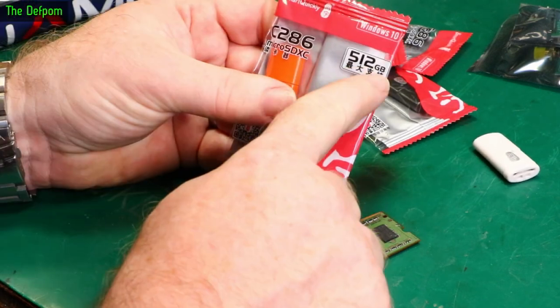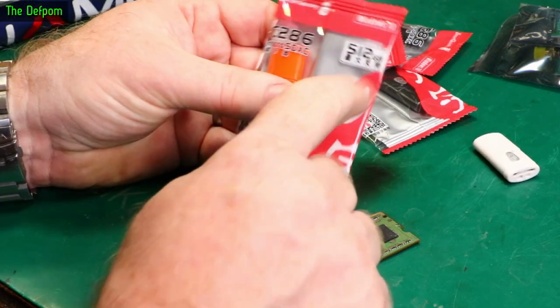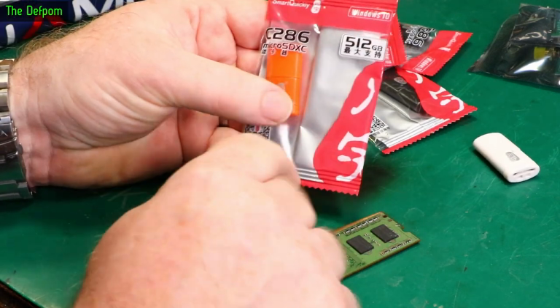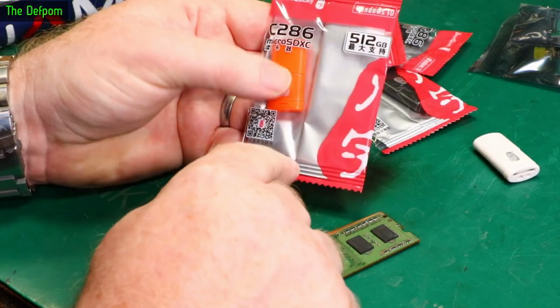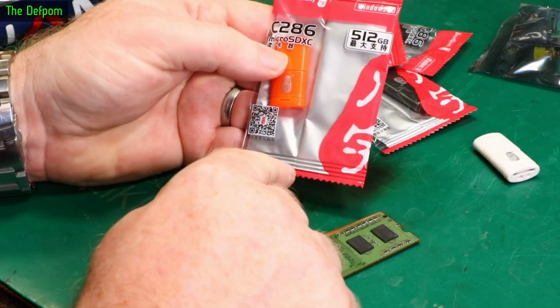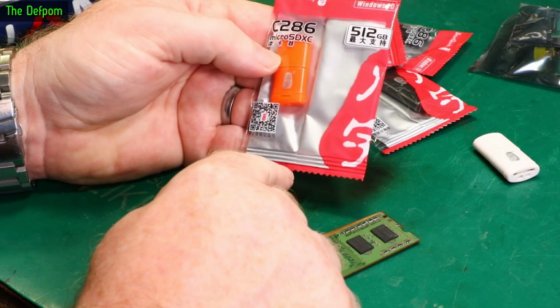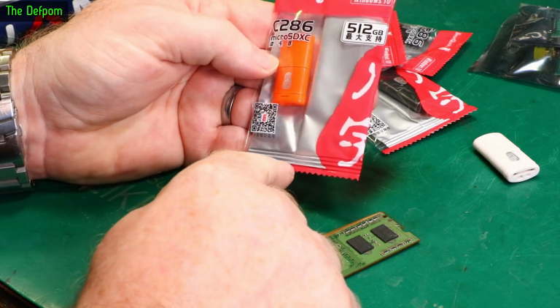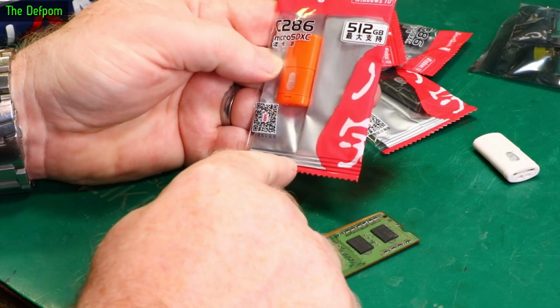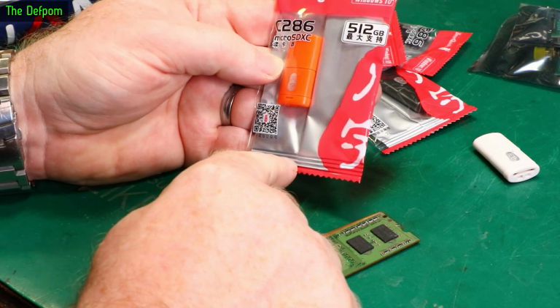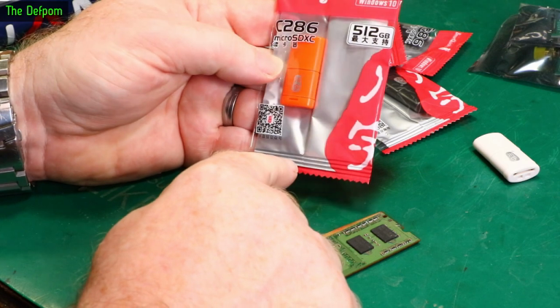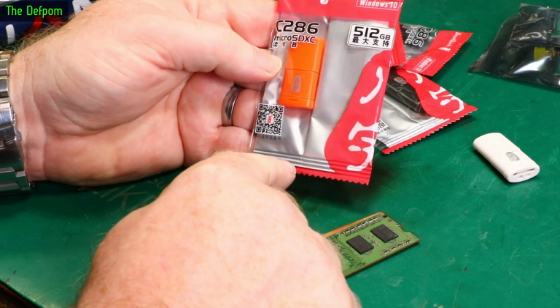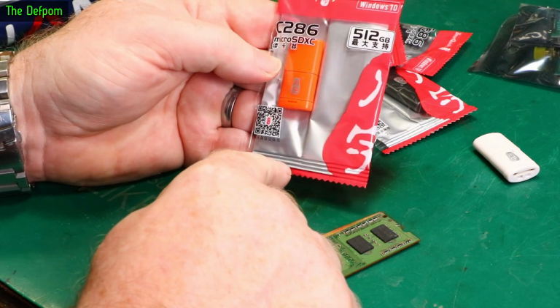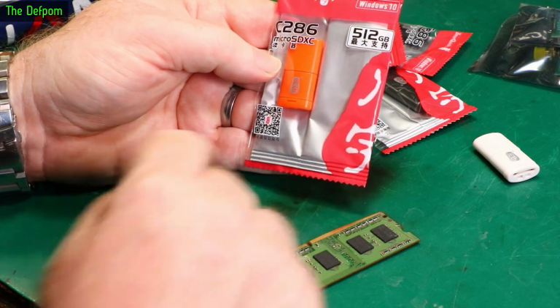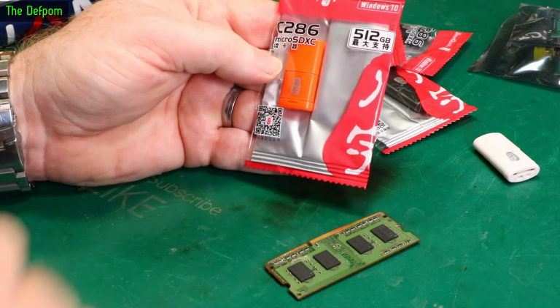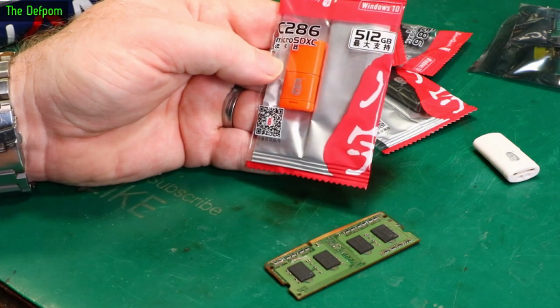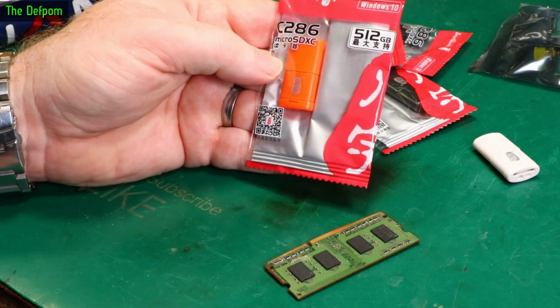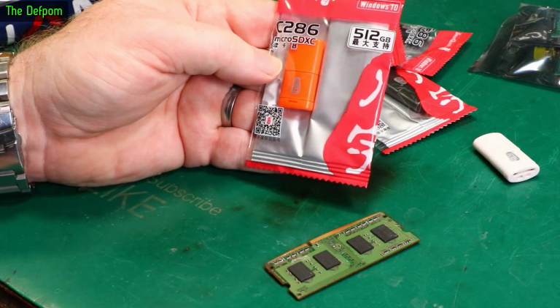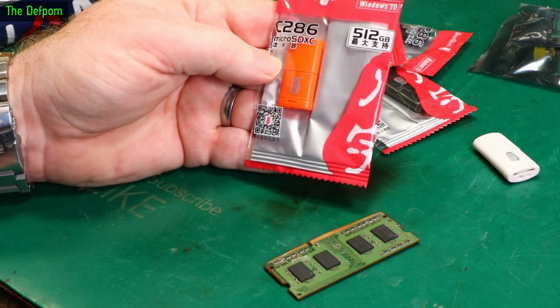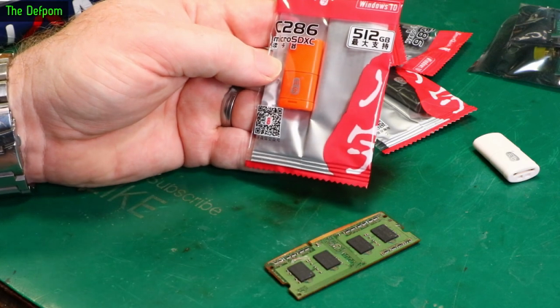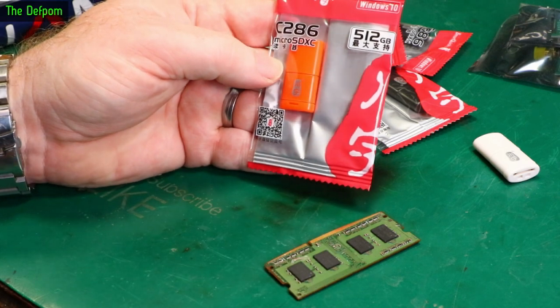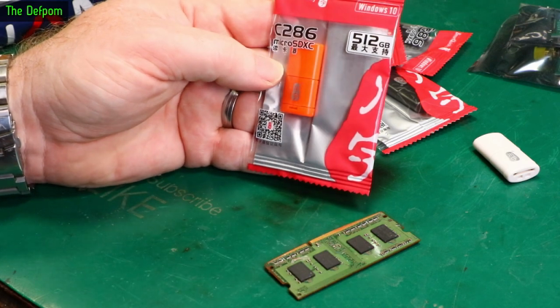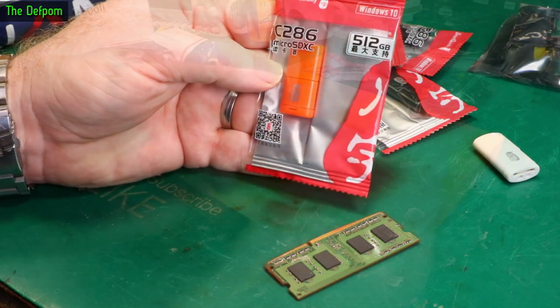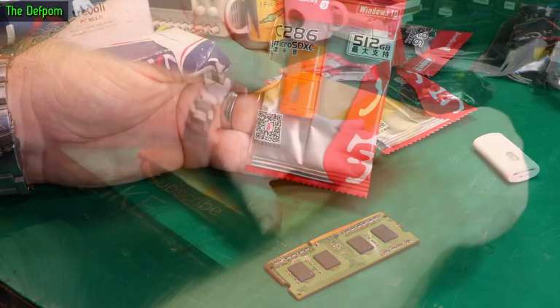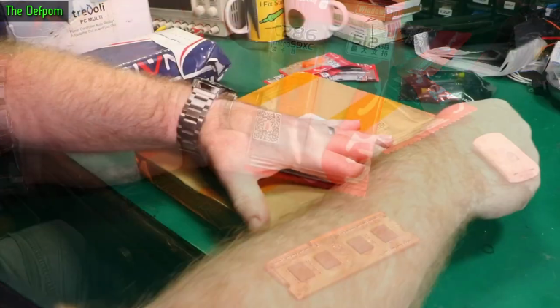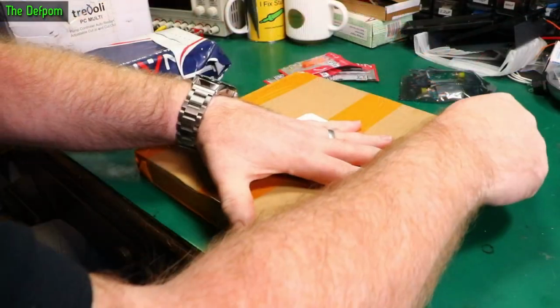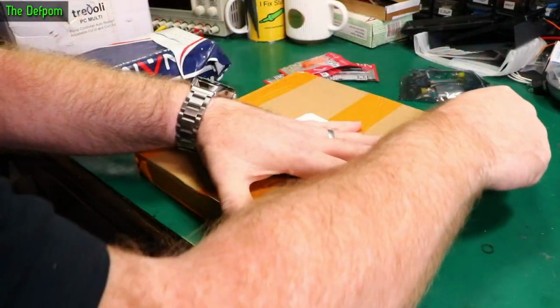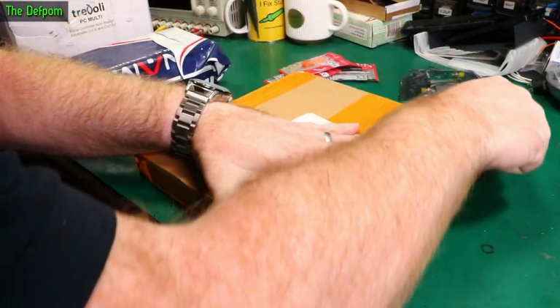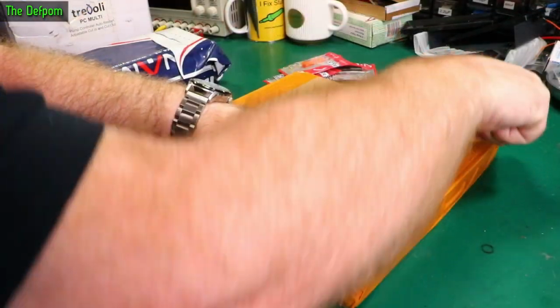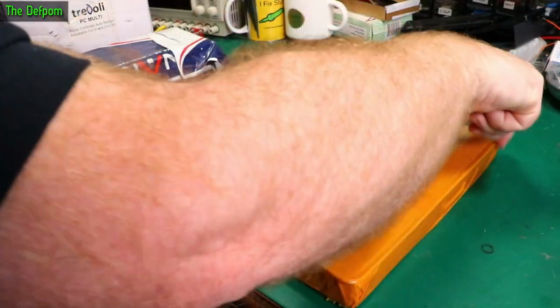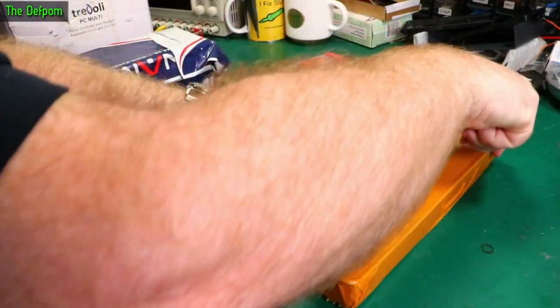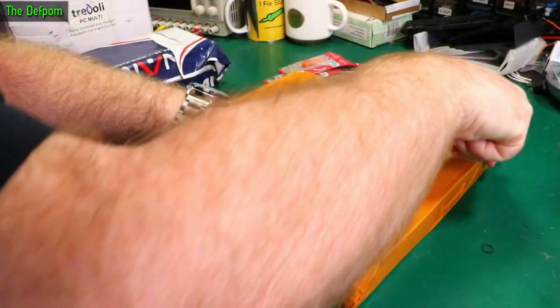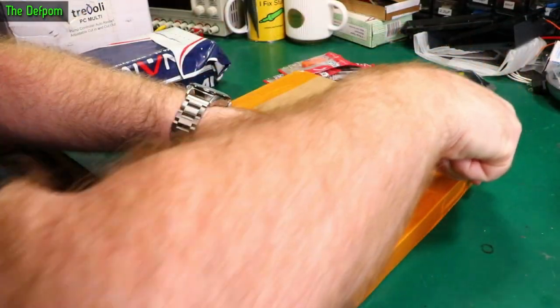512 gigabytes — I think it's just a converter. I think I know what's in here.